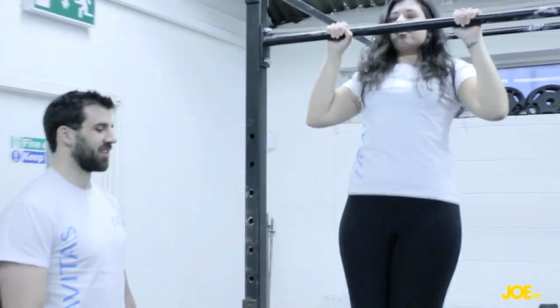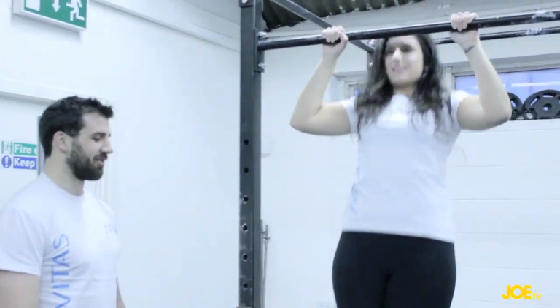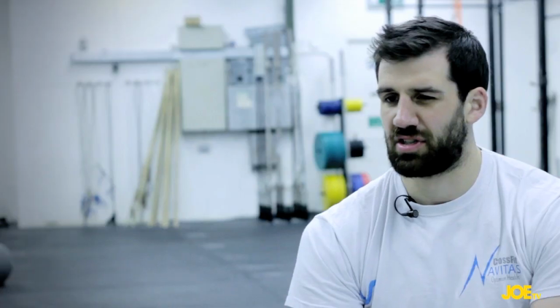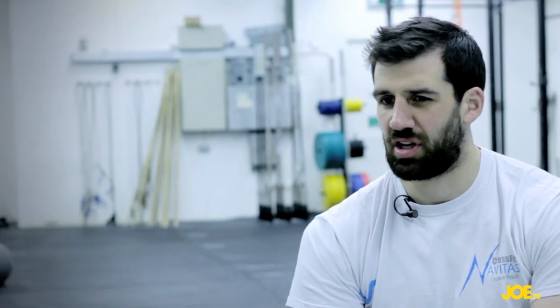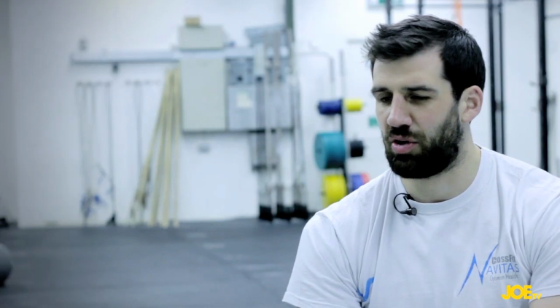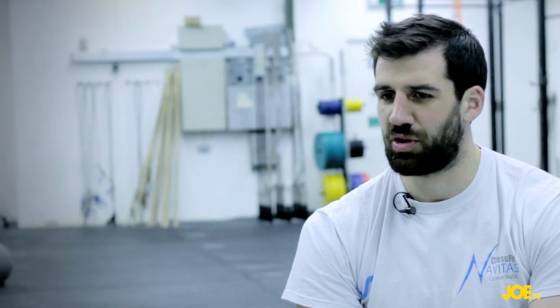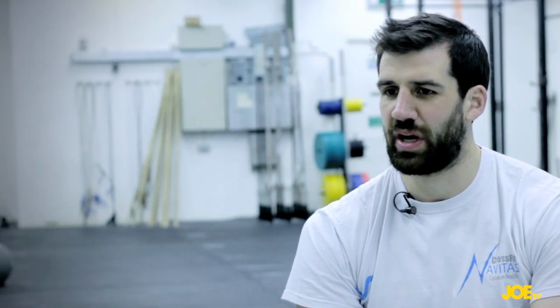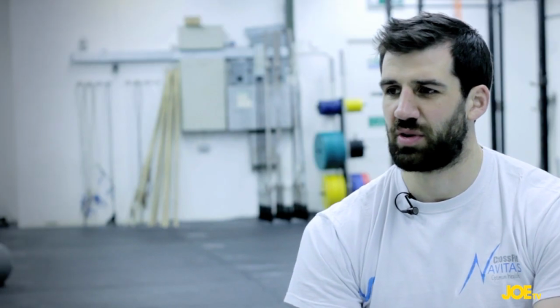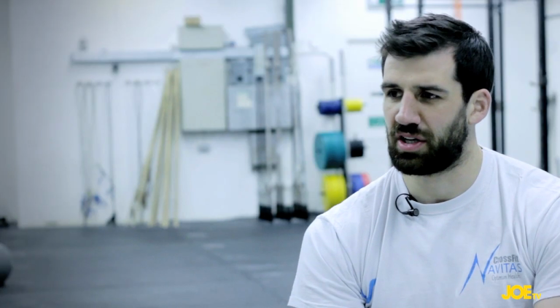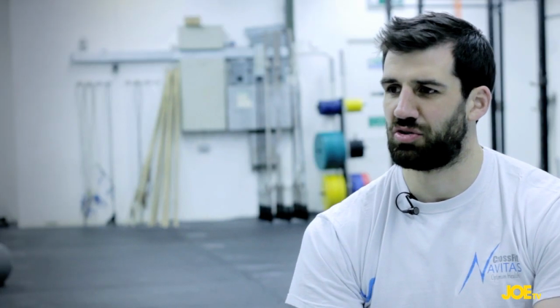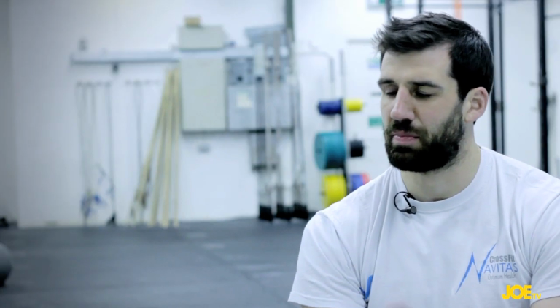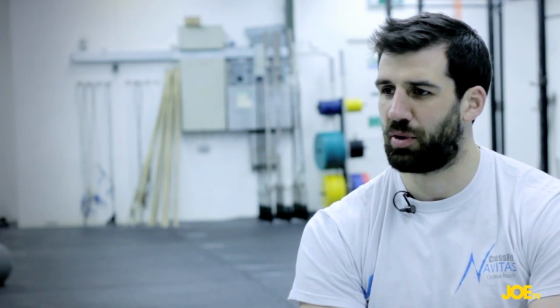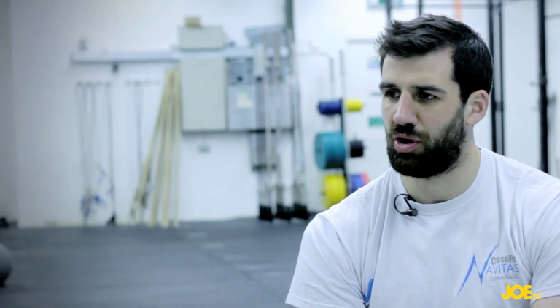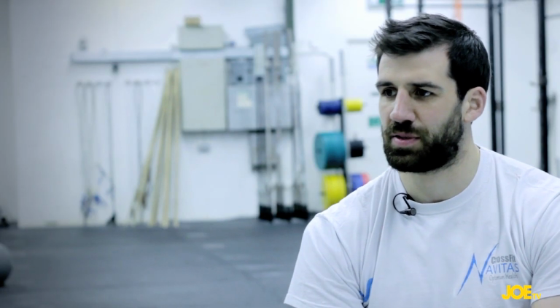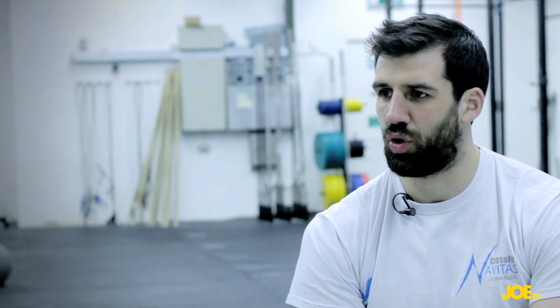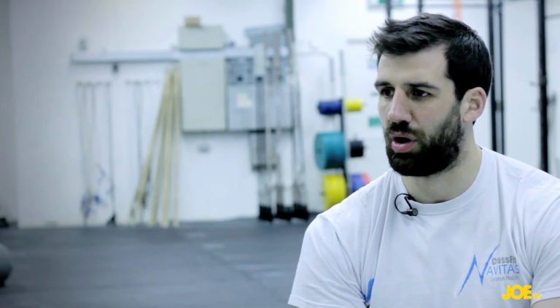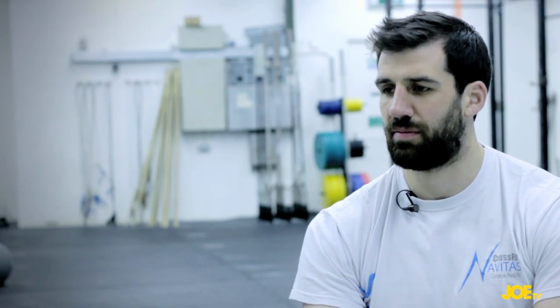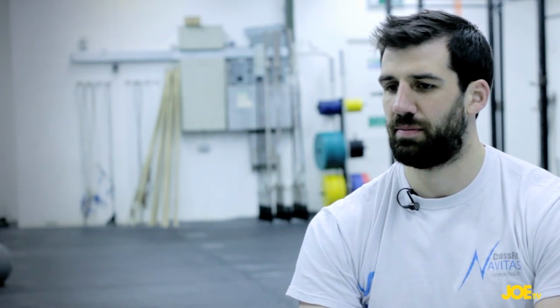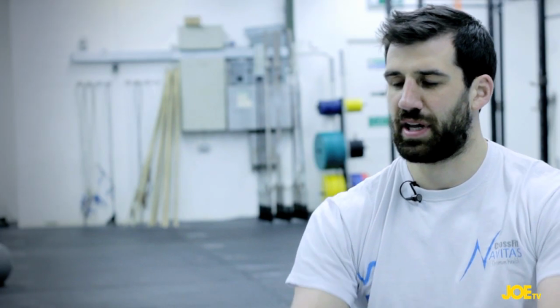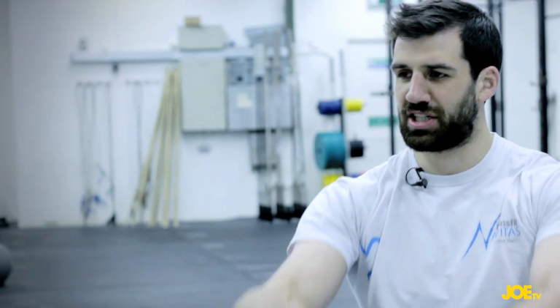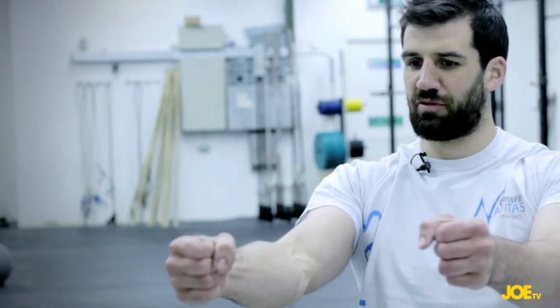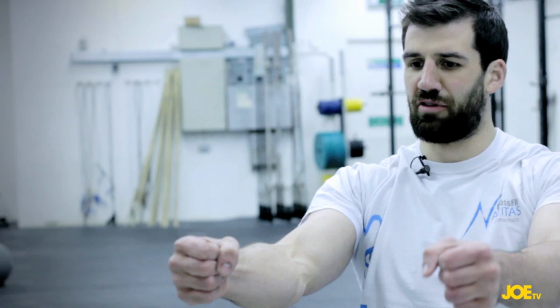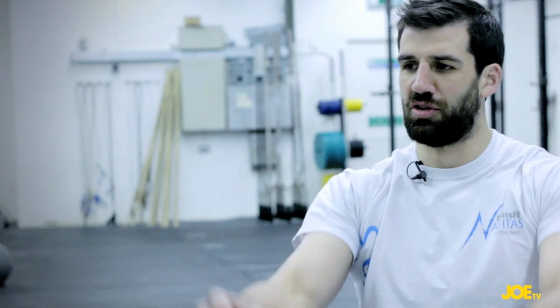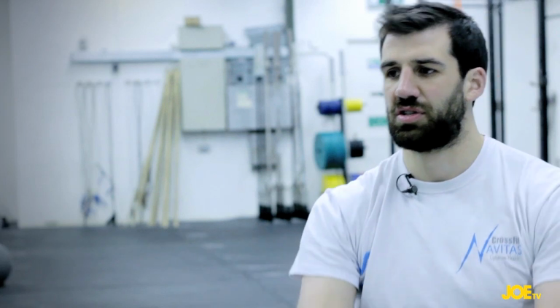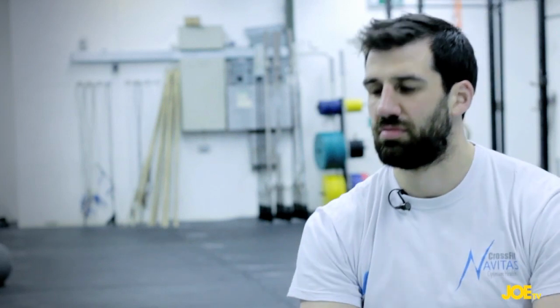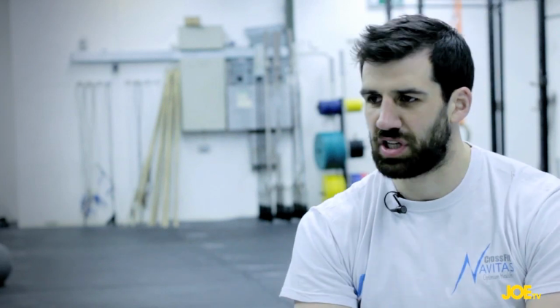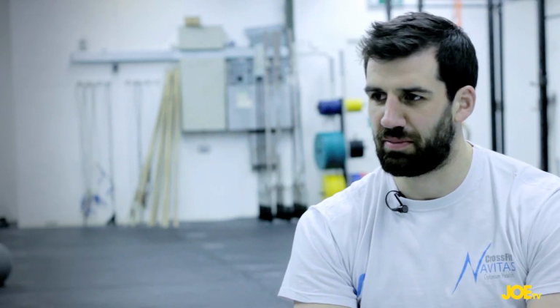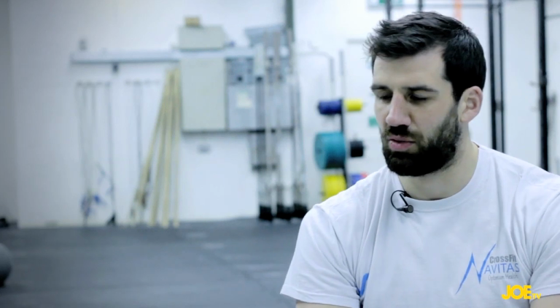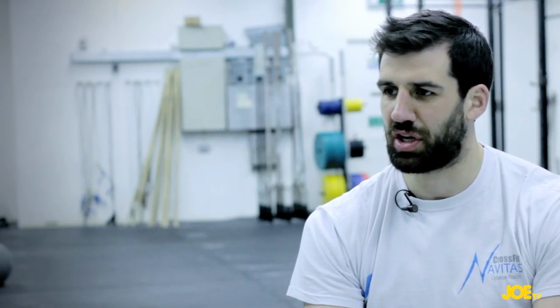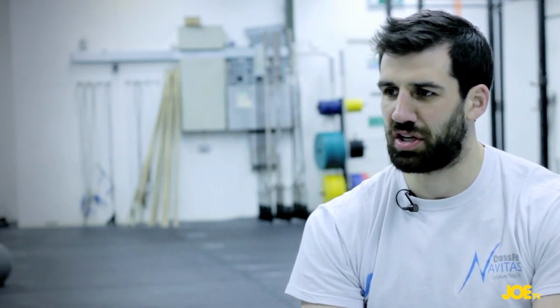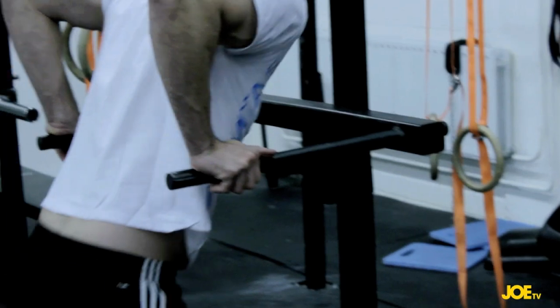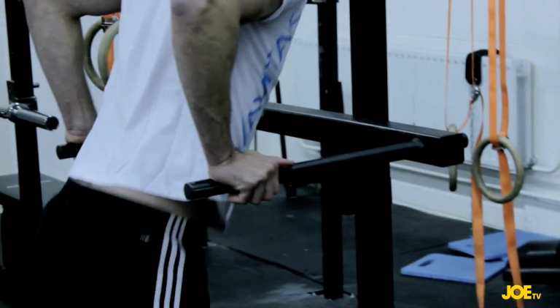There are a couple of other ways to scale: you can do jumping pull-ups or potentially ring rows — same deal, working on the same muscles.